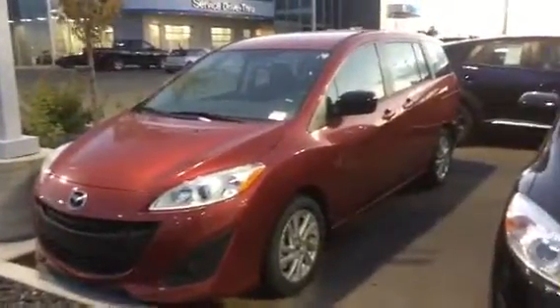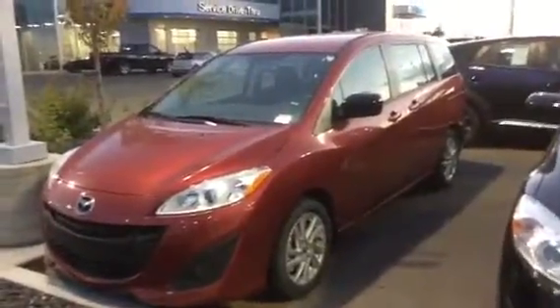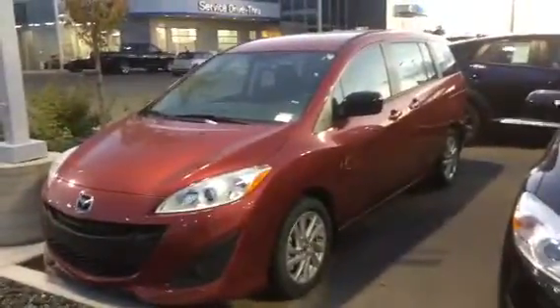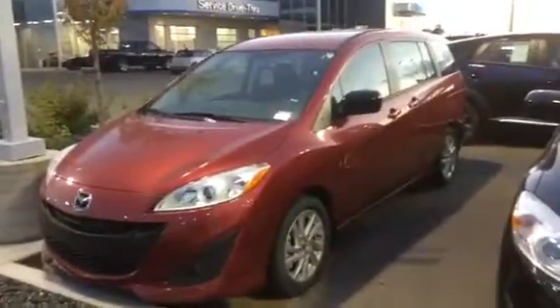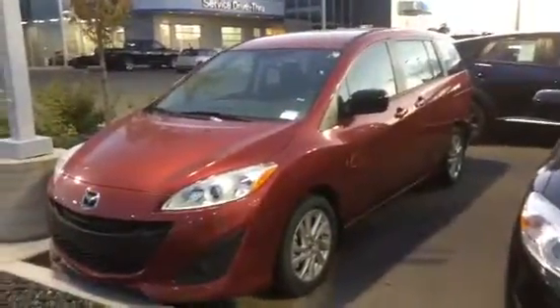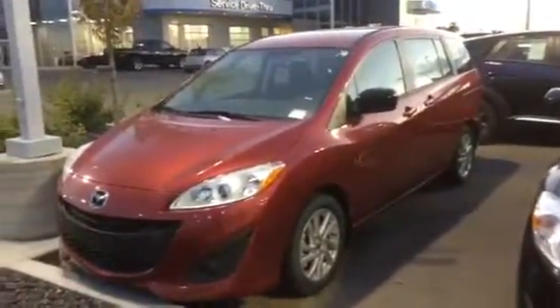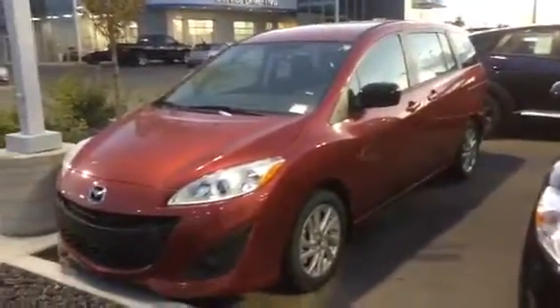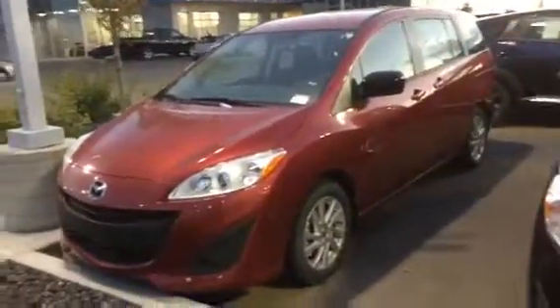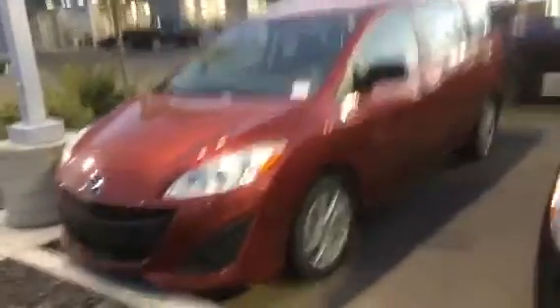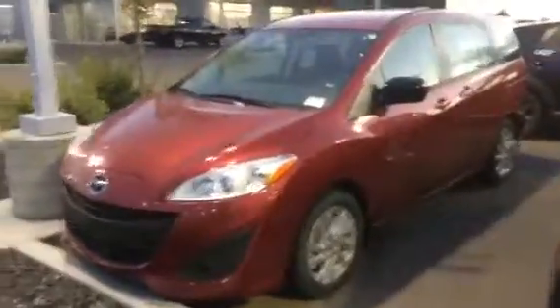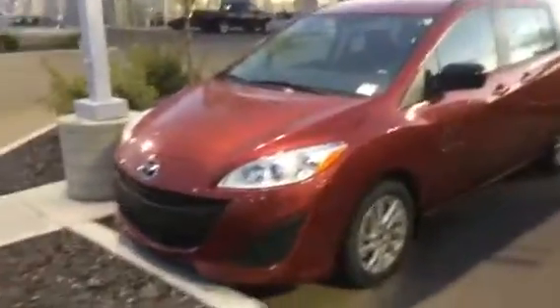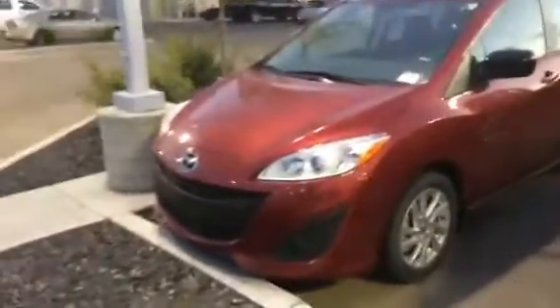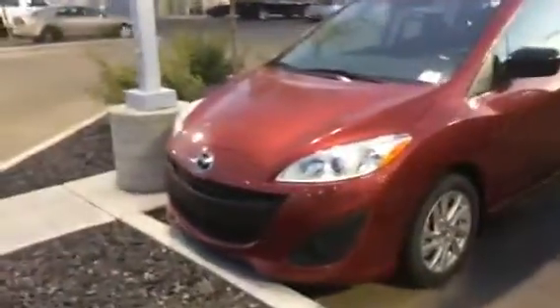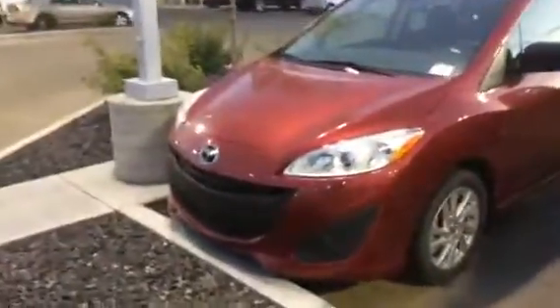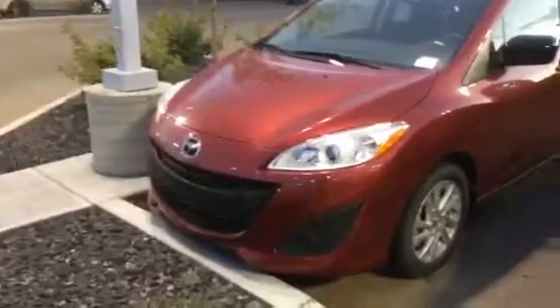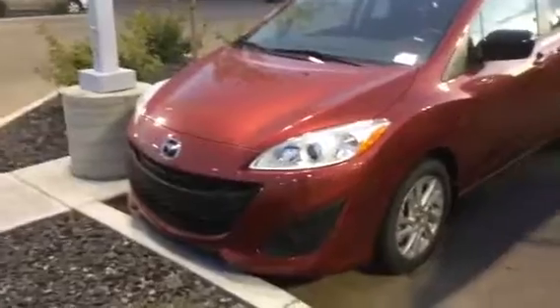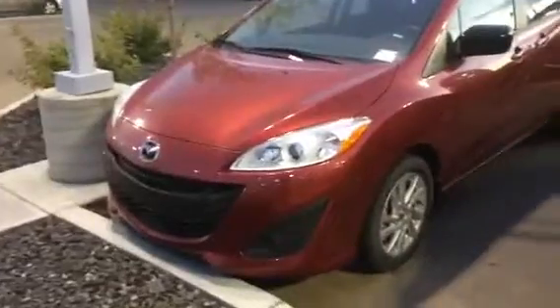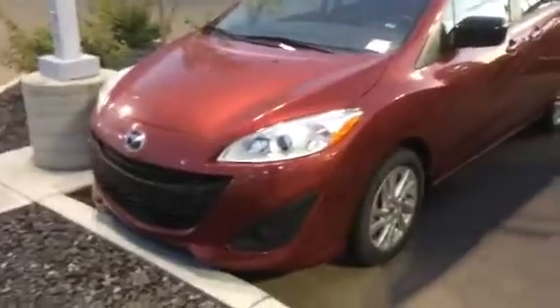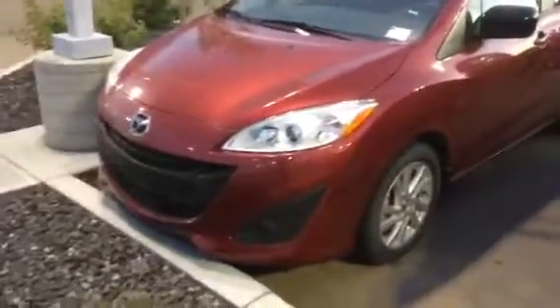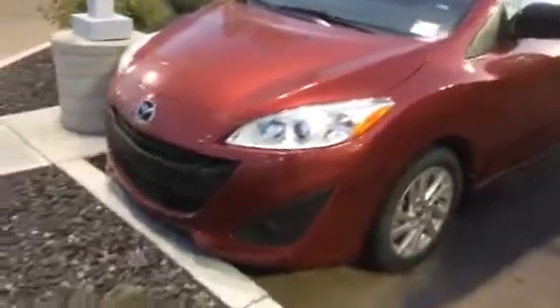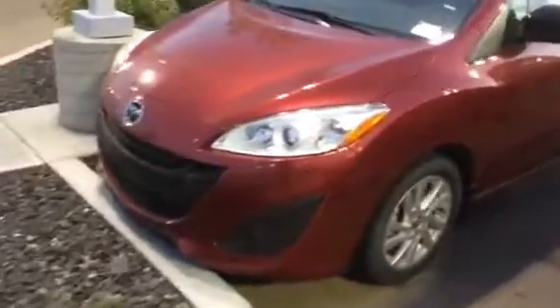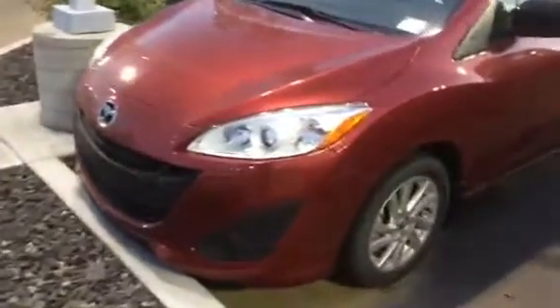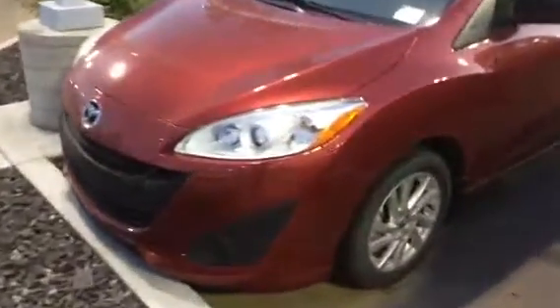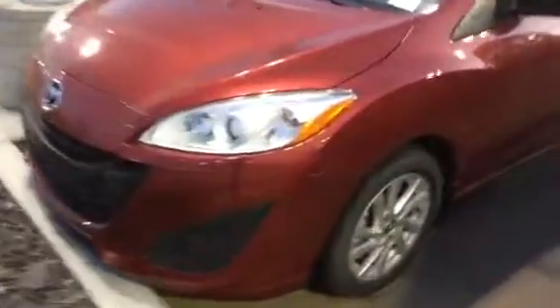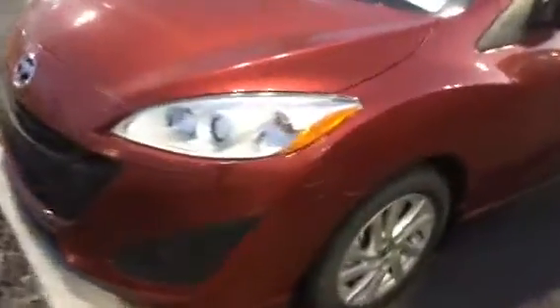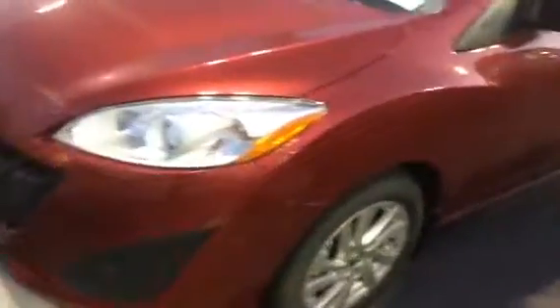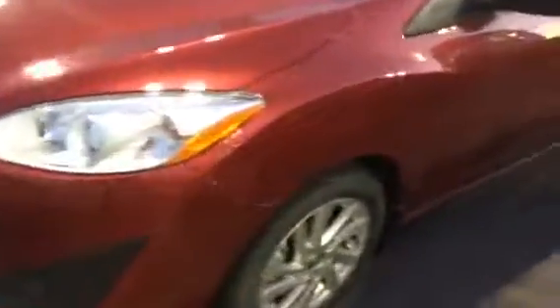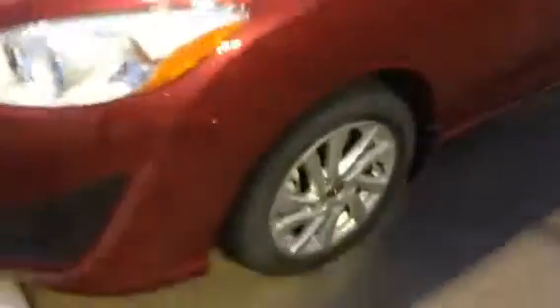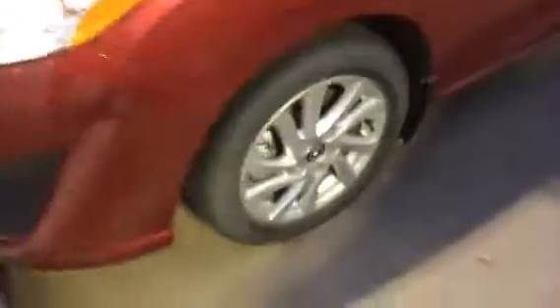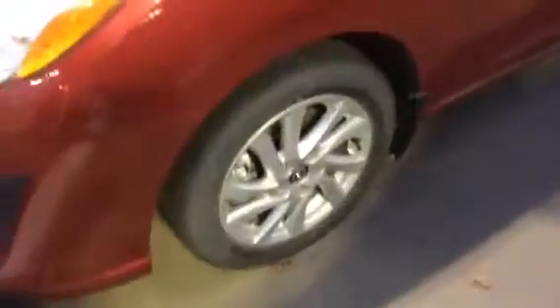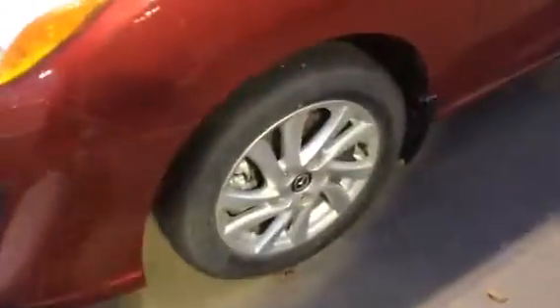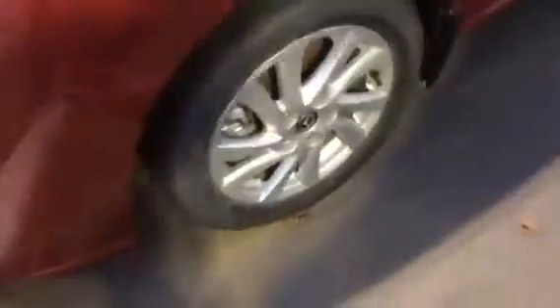Beautiful vehicle as you can see. We've got Mazda's signature front end, nice wraparound headlights and the alloy rims.